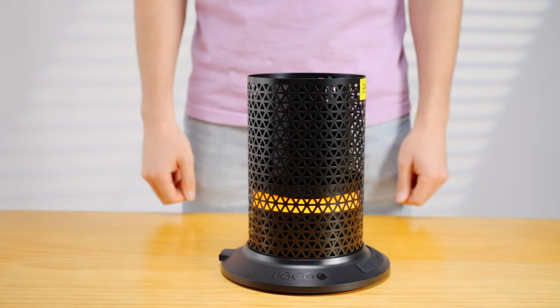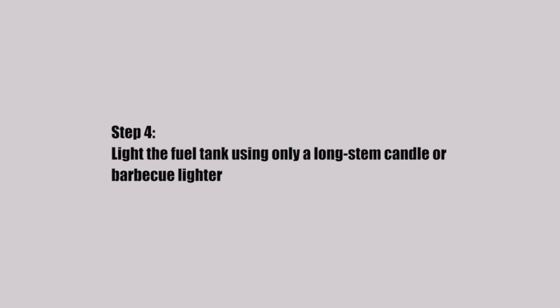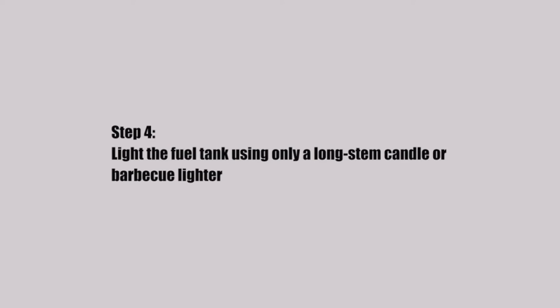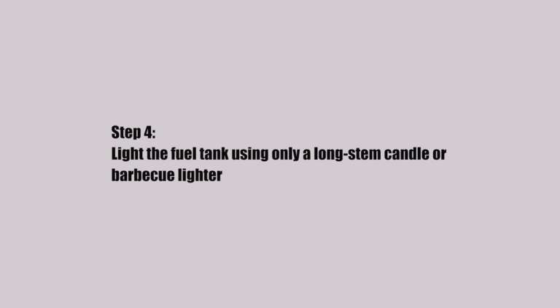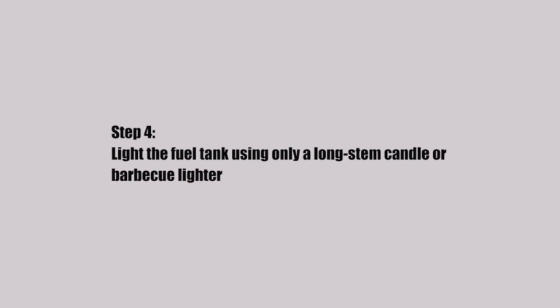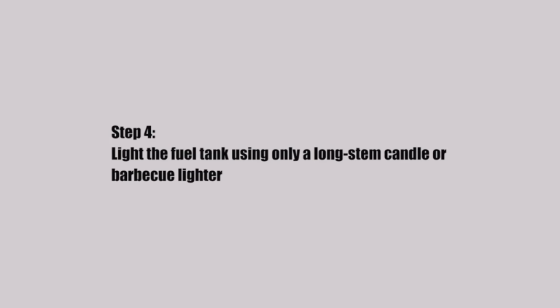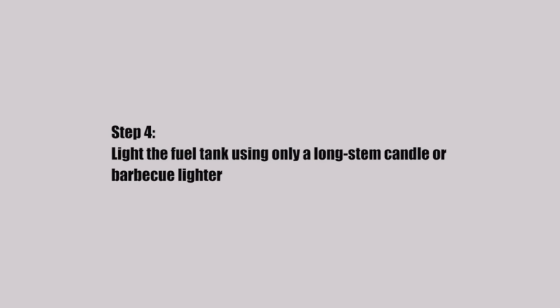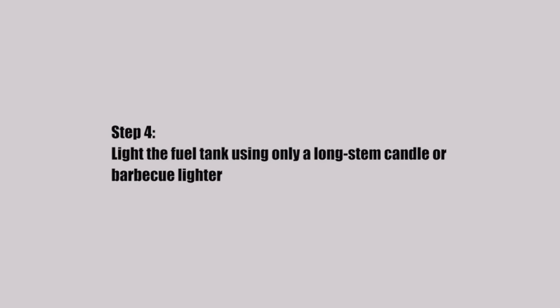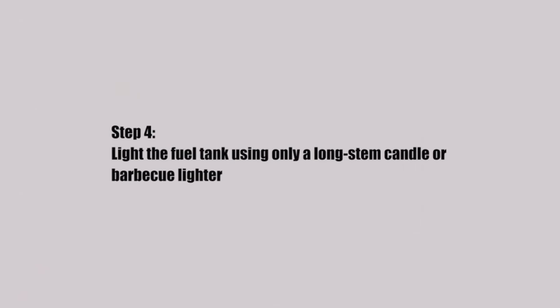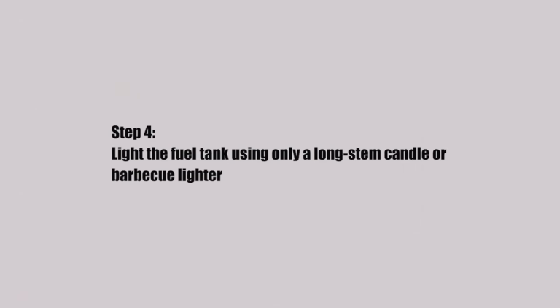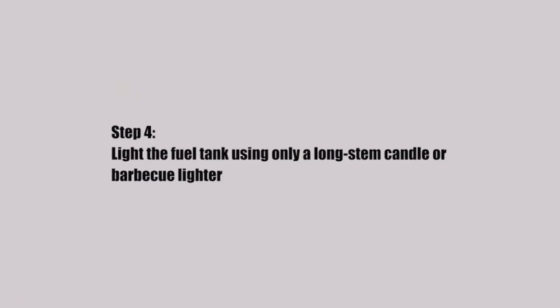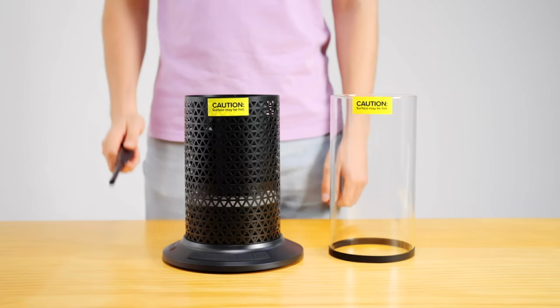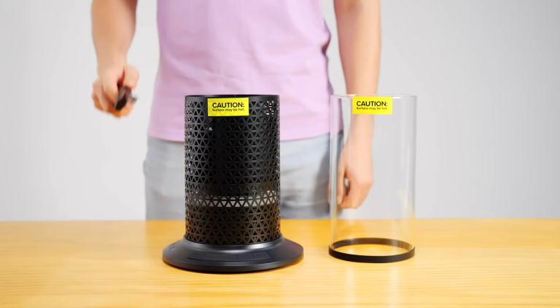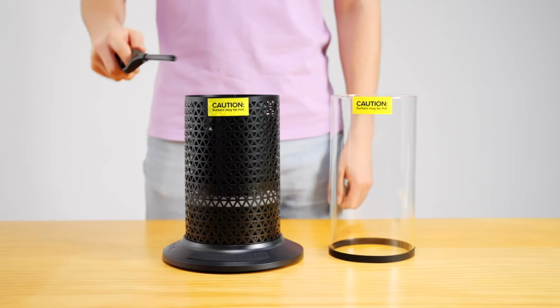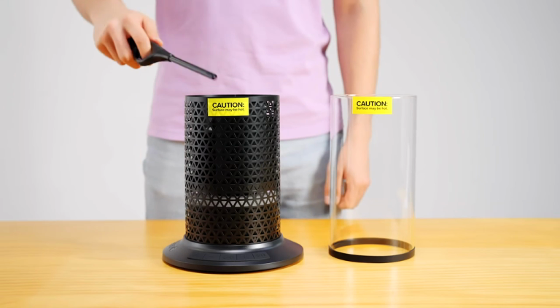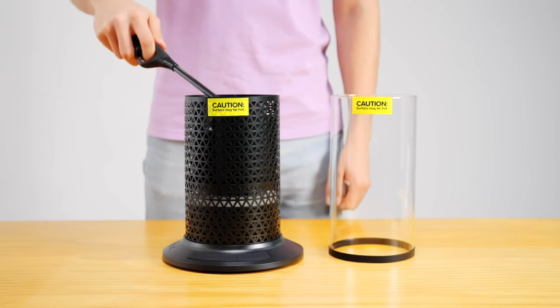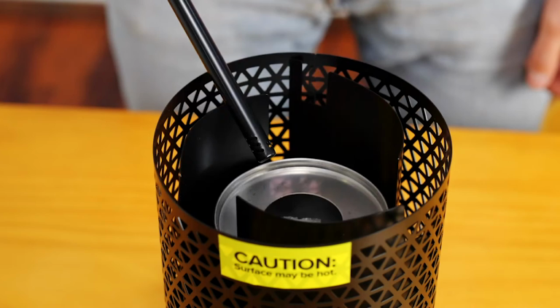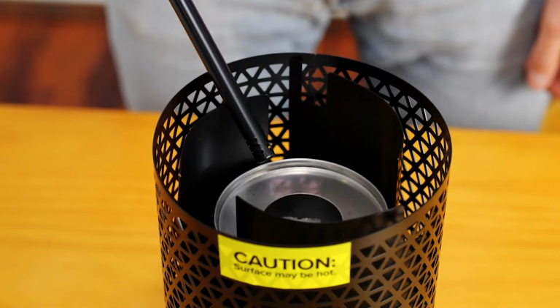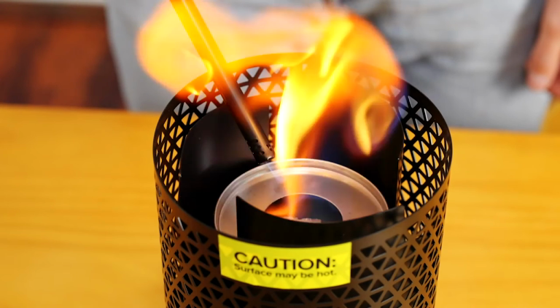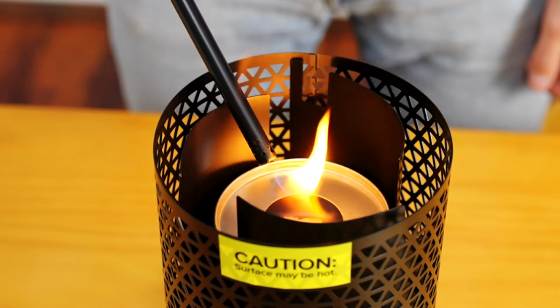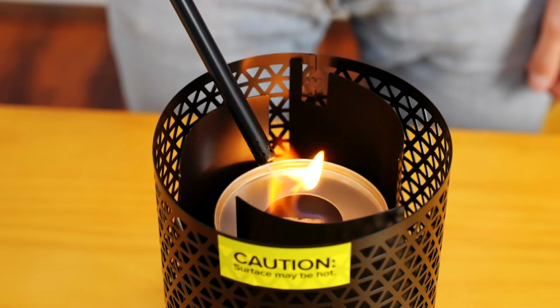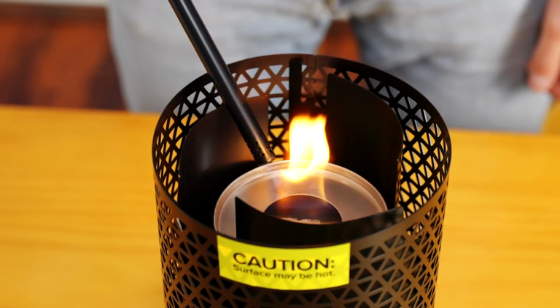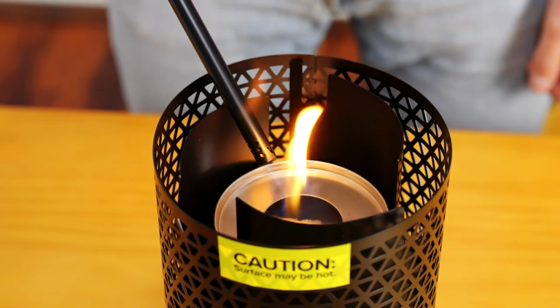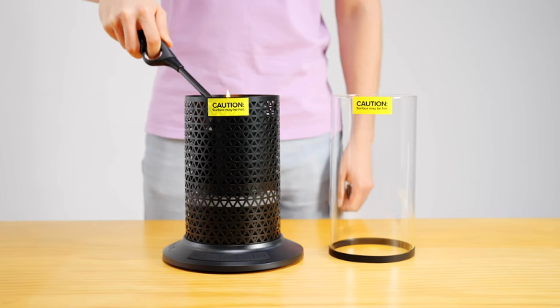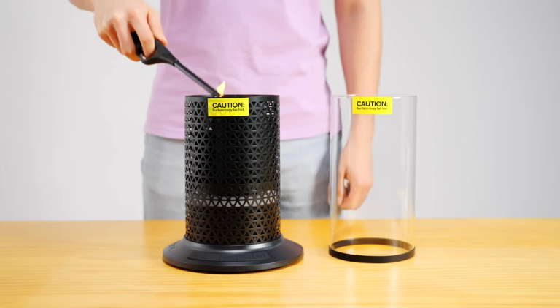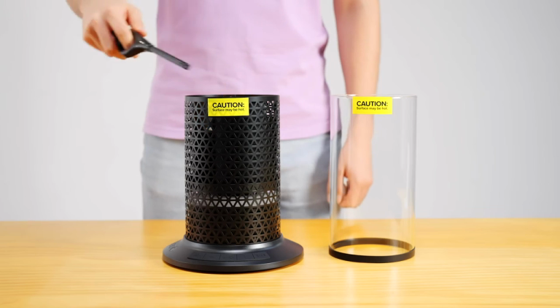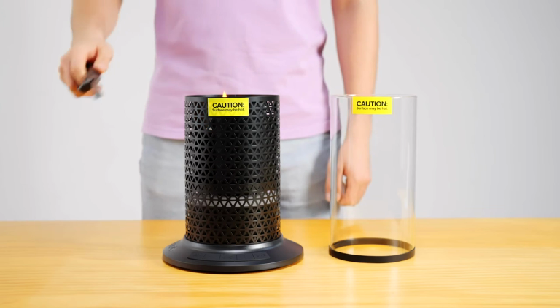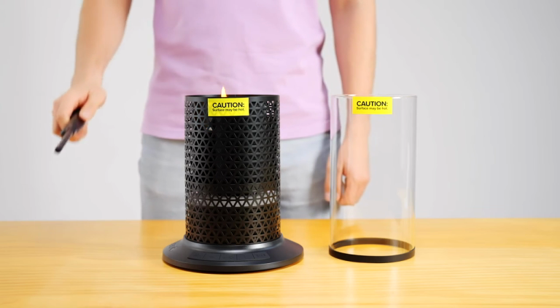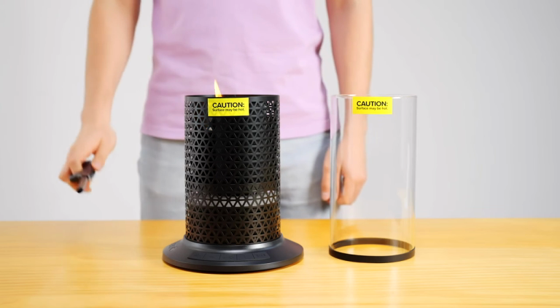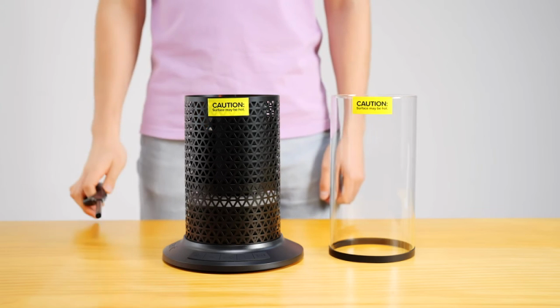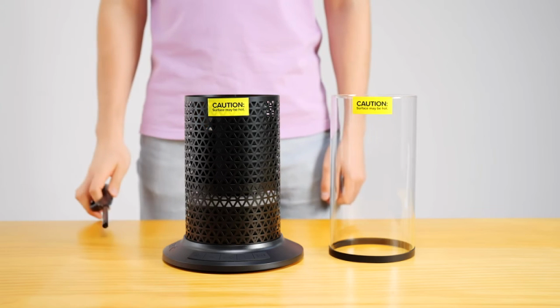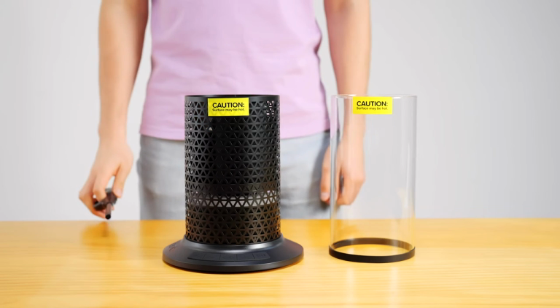Step 4. Light the fuel tank using only a long stem candle or barbecue lighter.